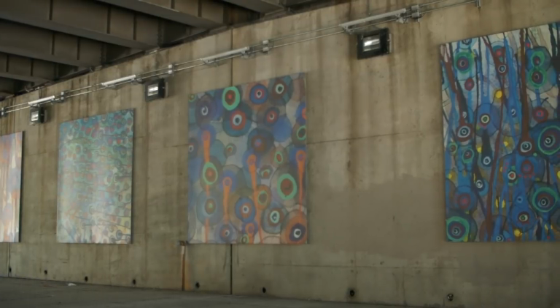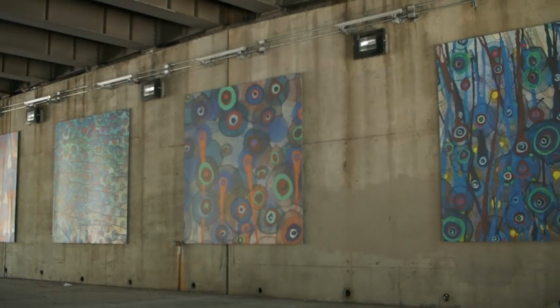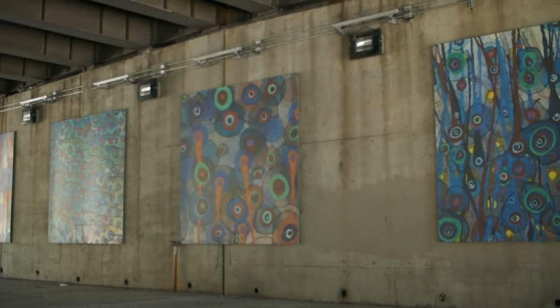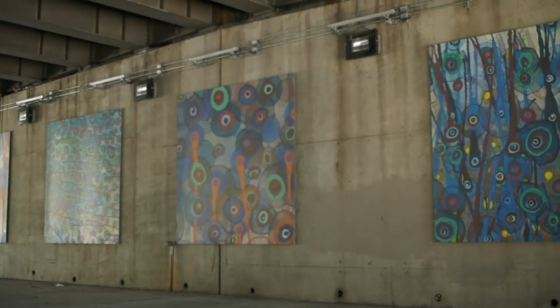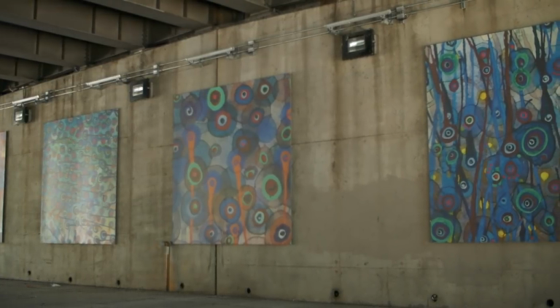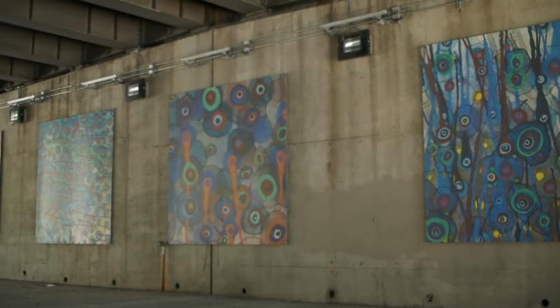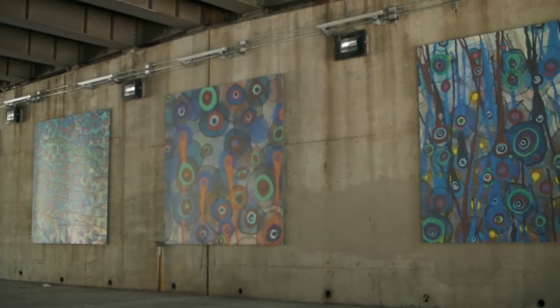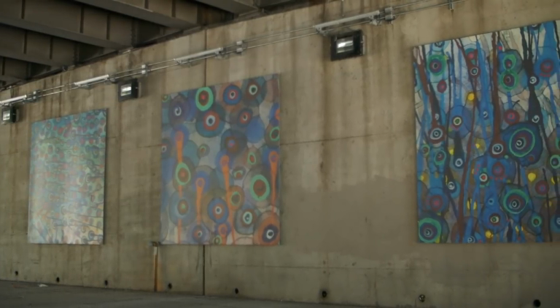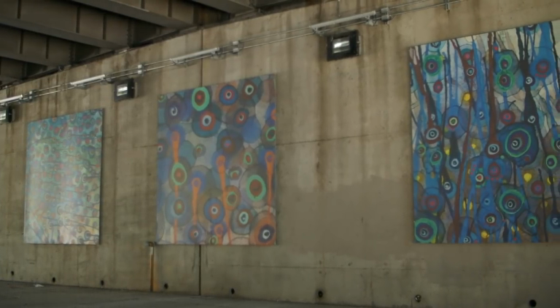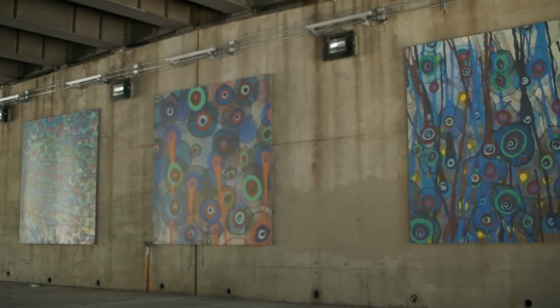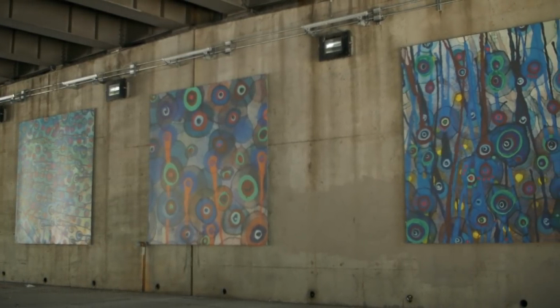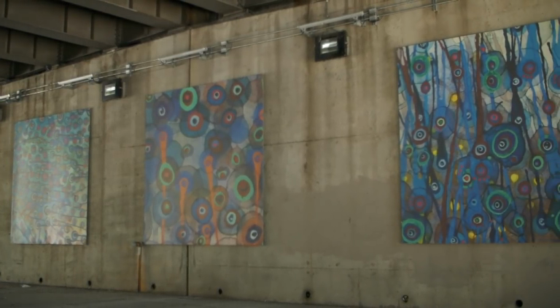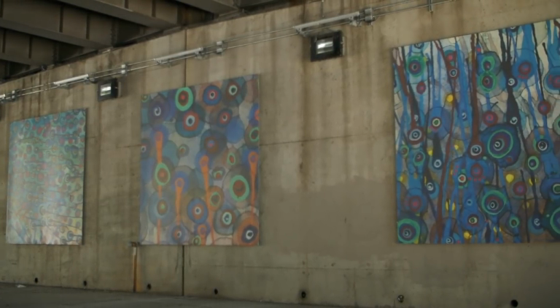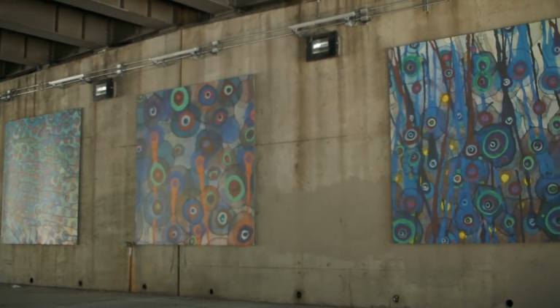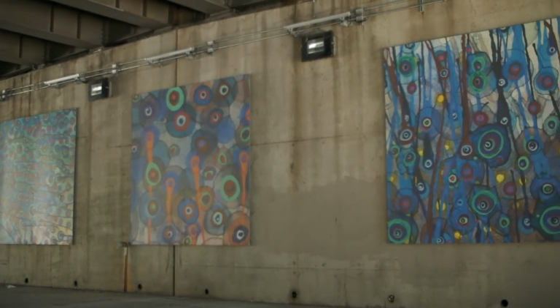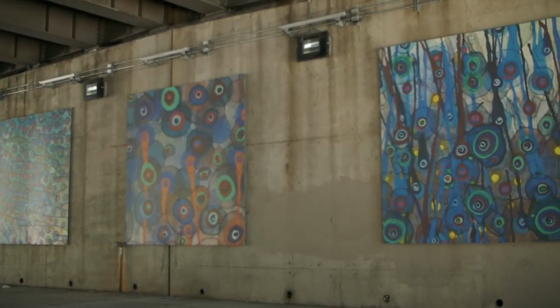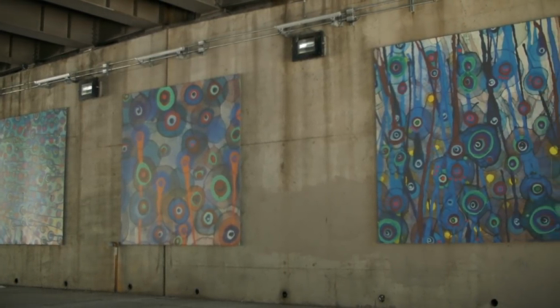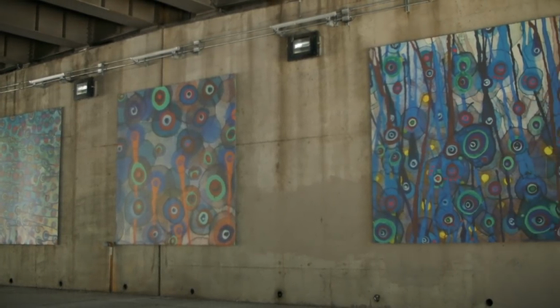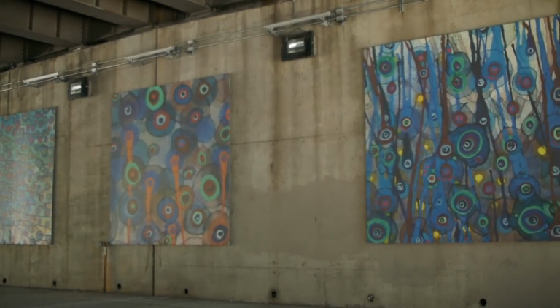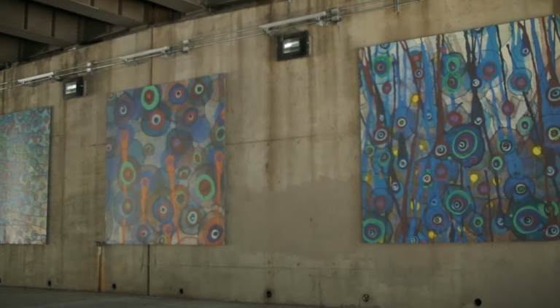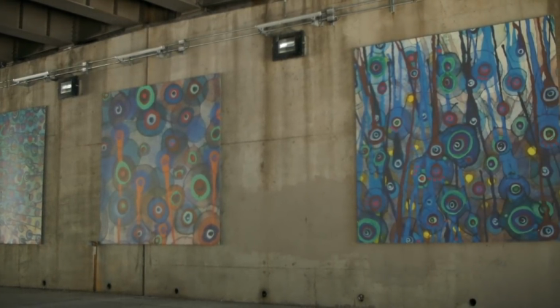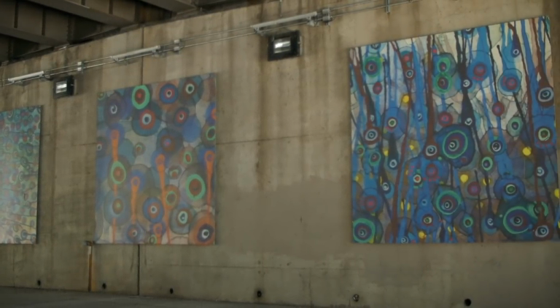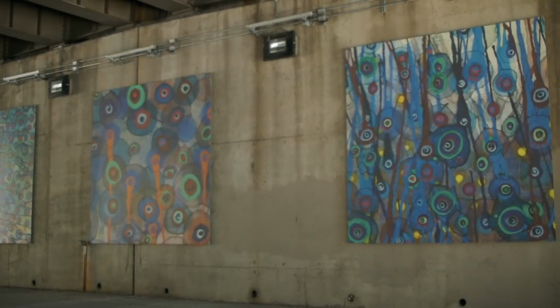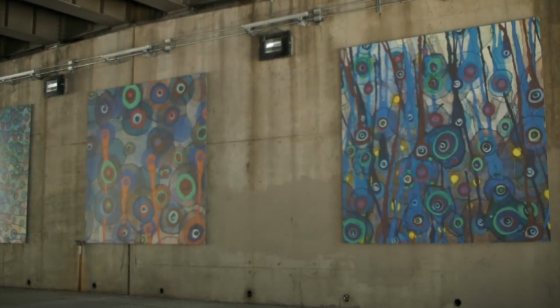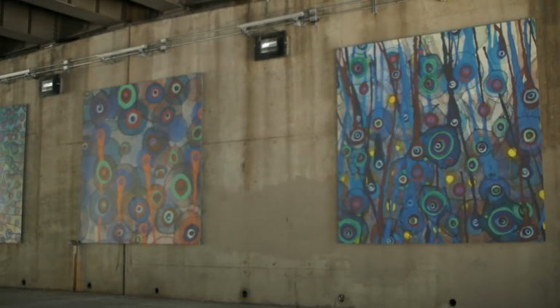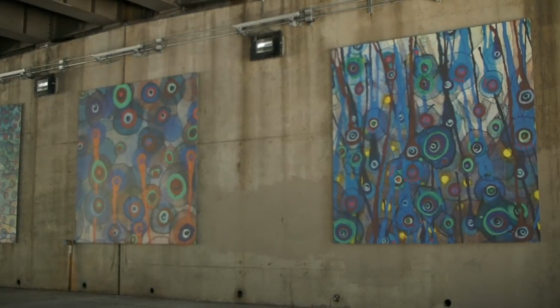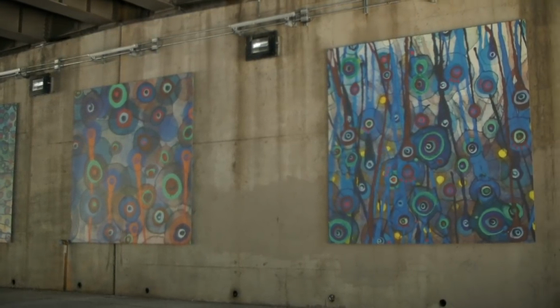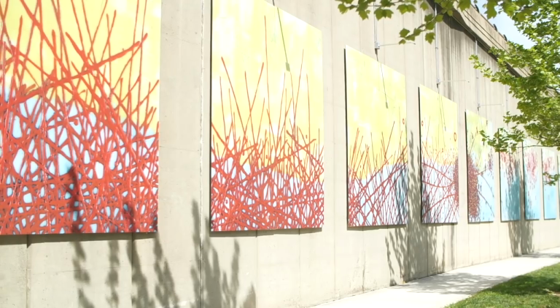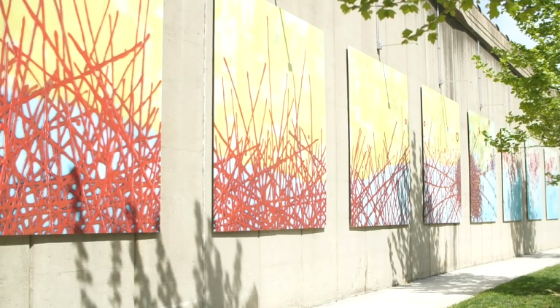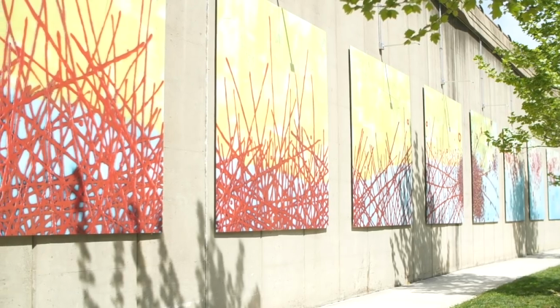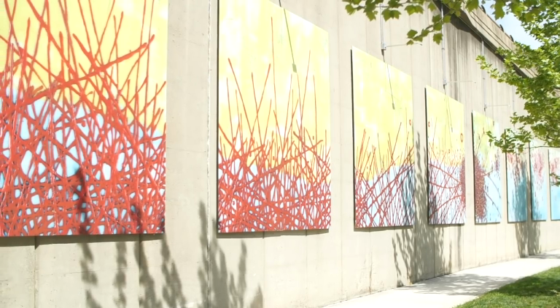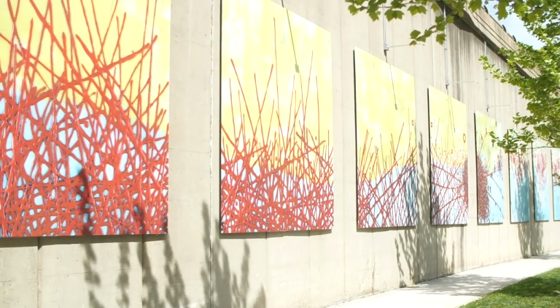Across the street, you'll also find Radiance, a series of mosaic pieces by Valerie The Burge.